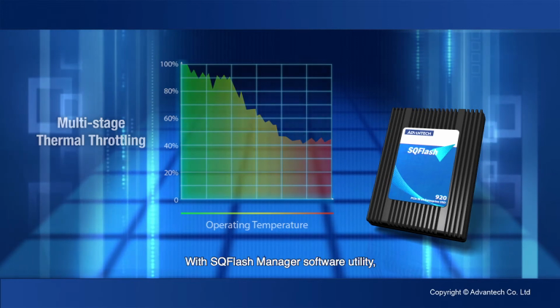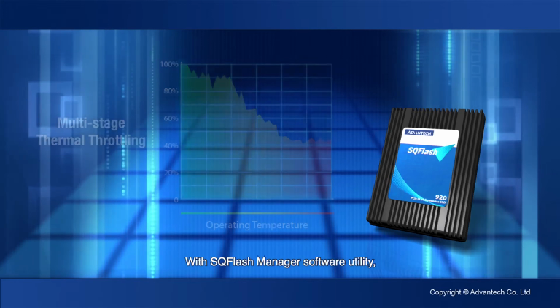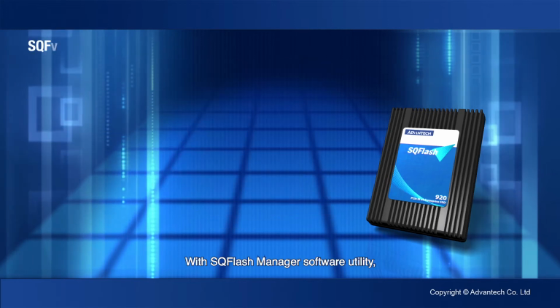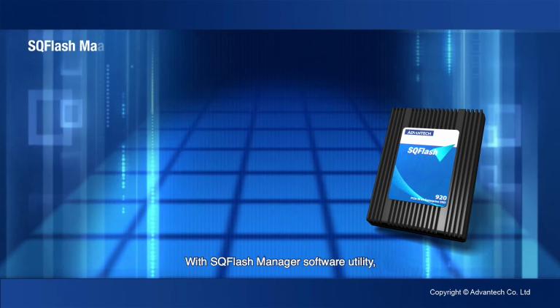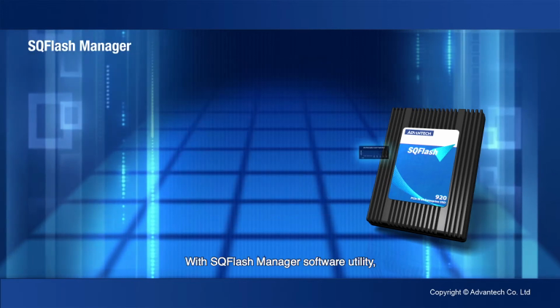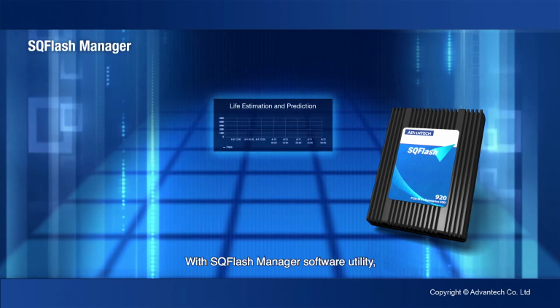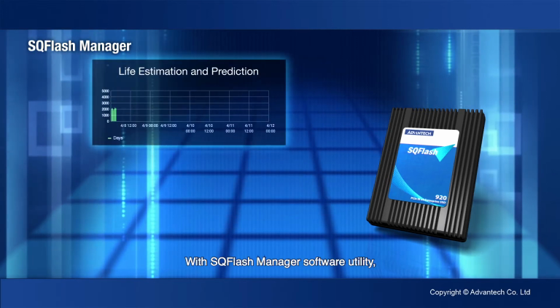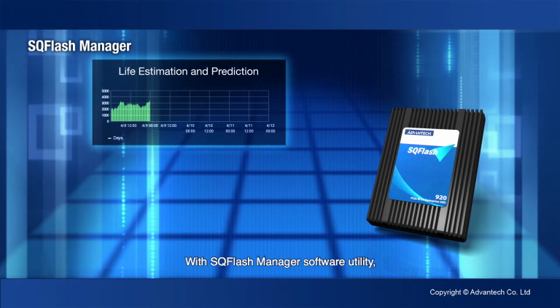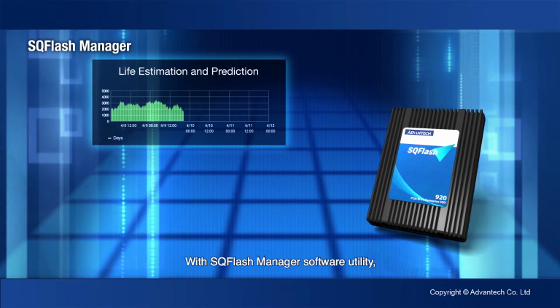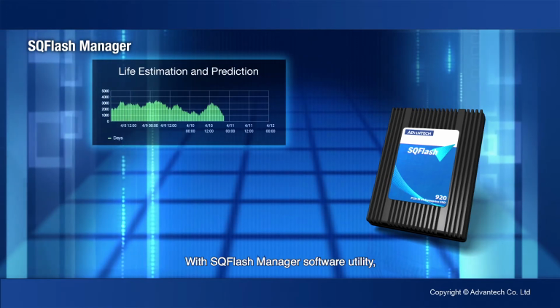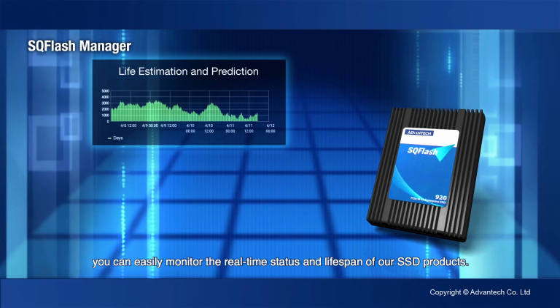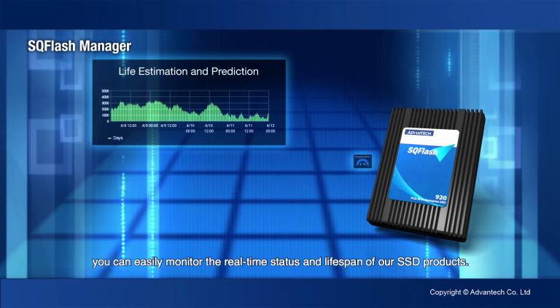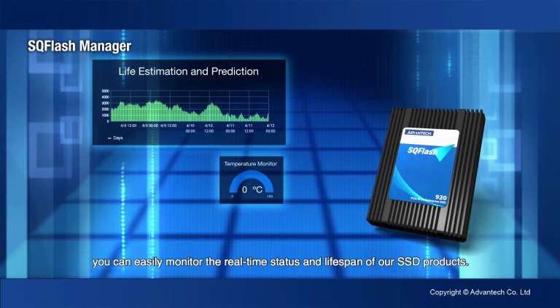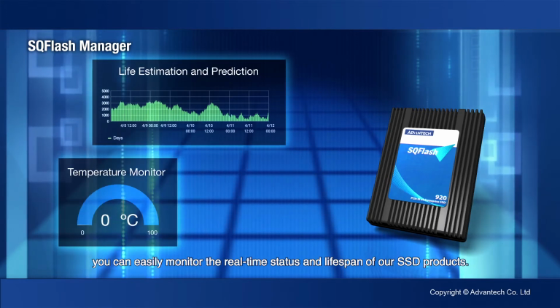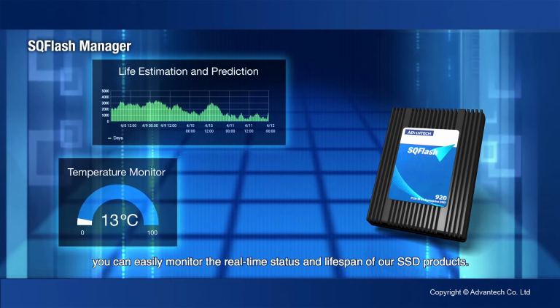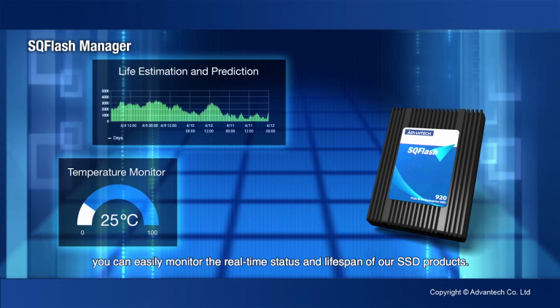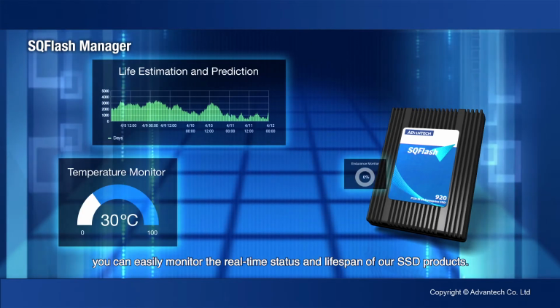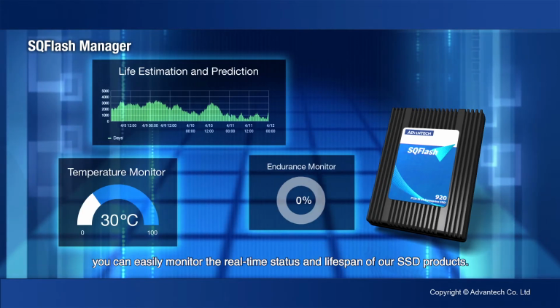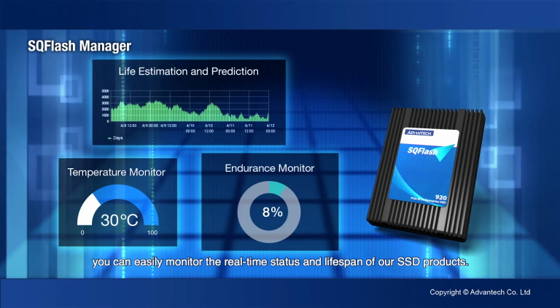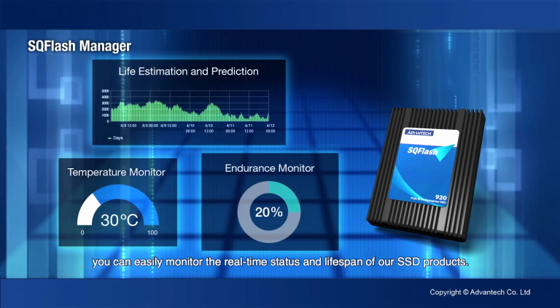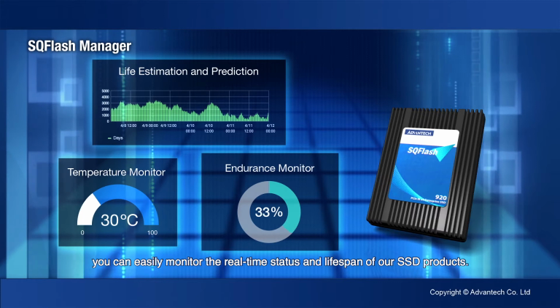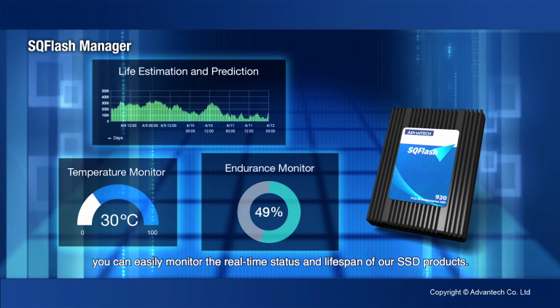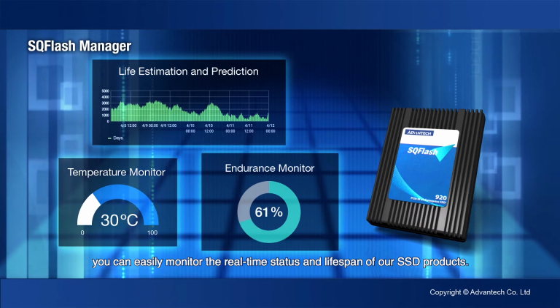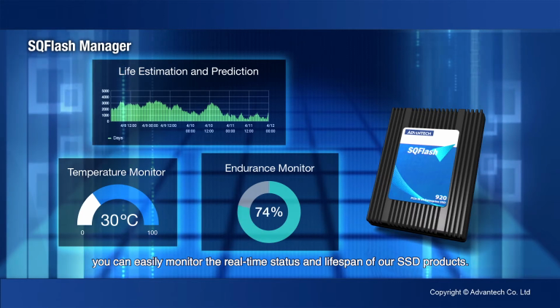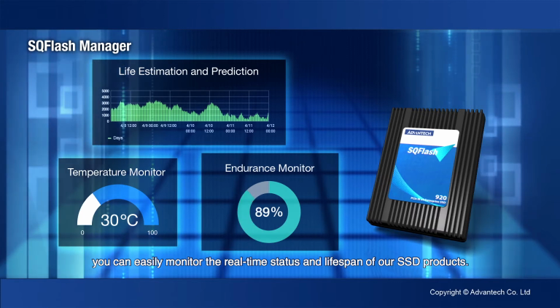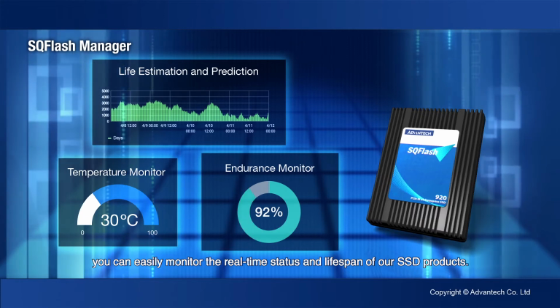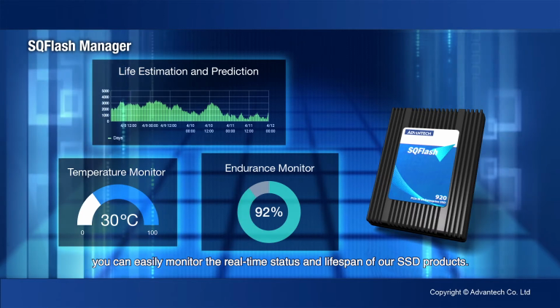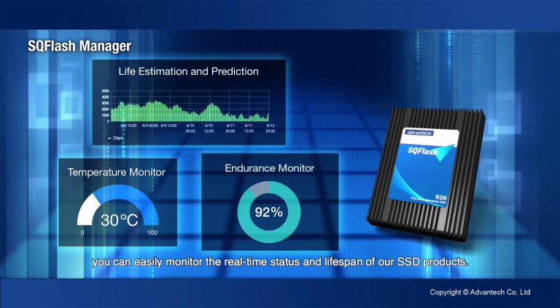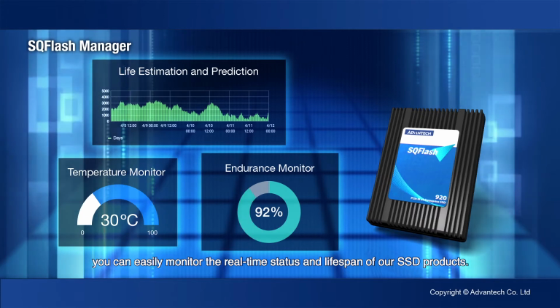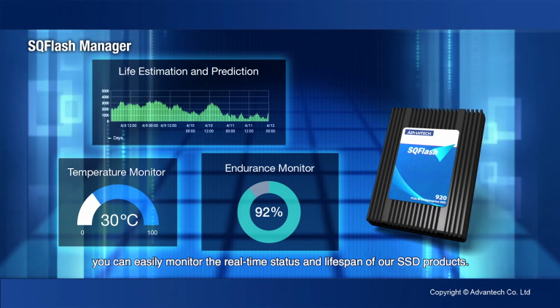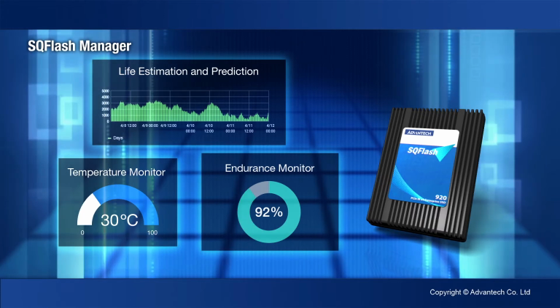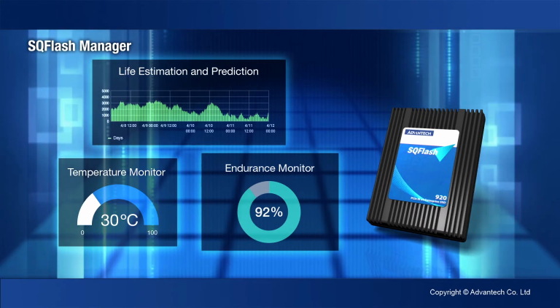With SQ Flash Manager Software Utility, you can easily monitor the real-time status and lifespan of our SSD products.